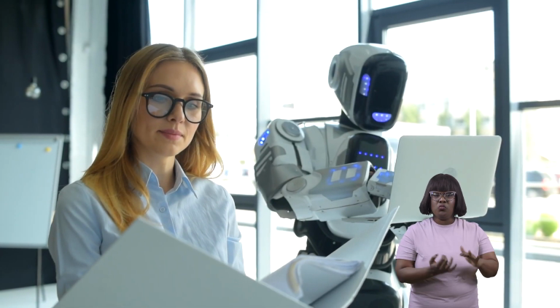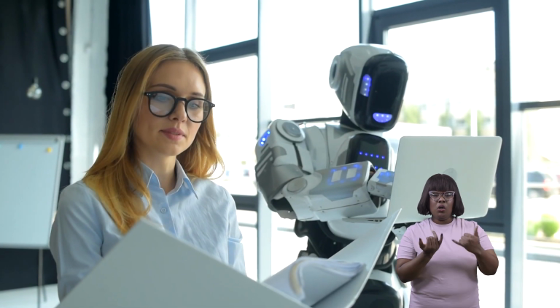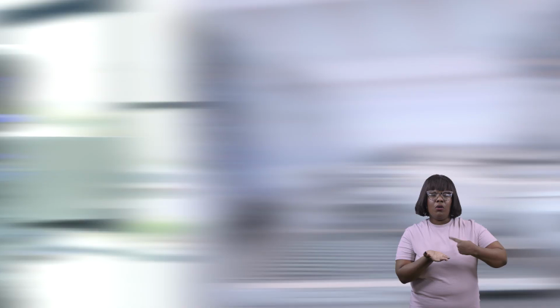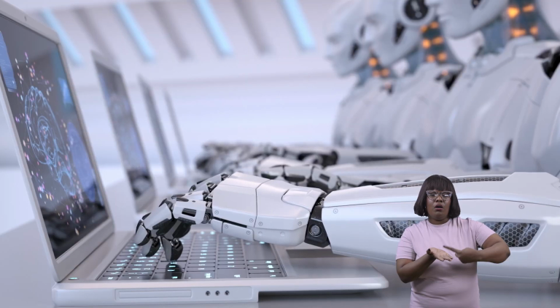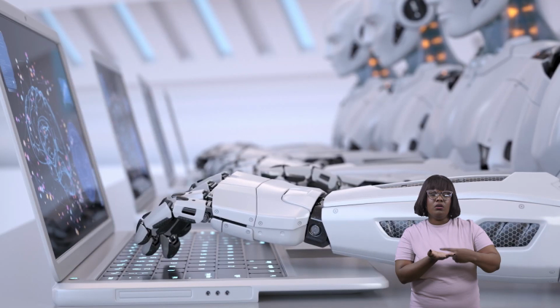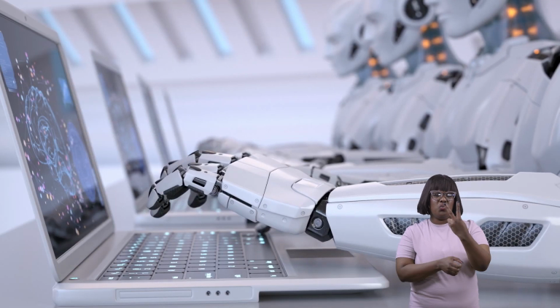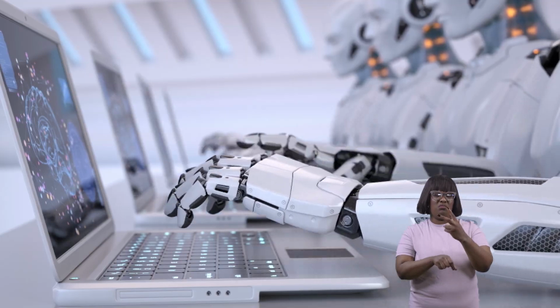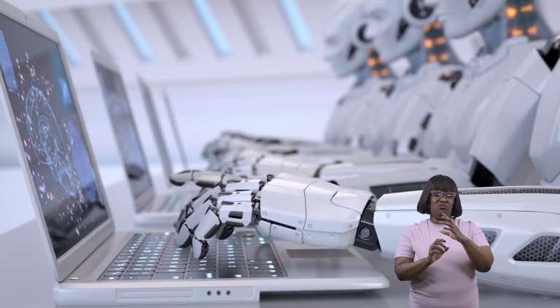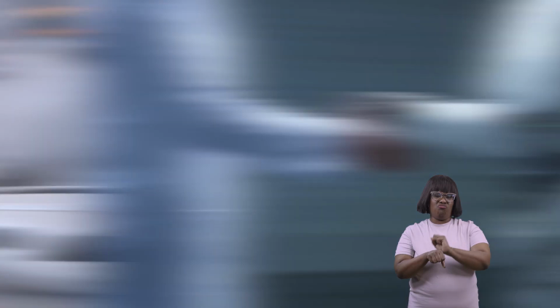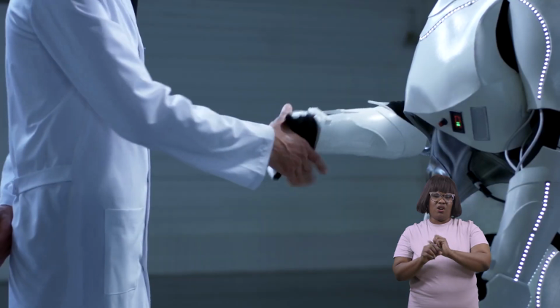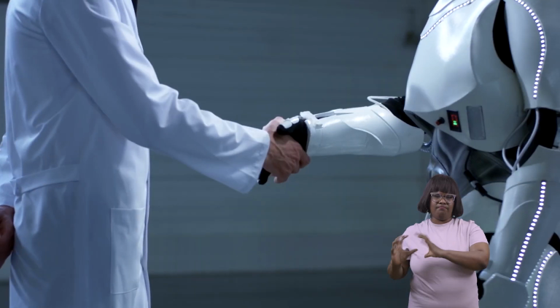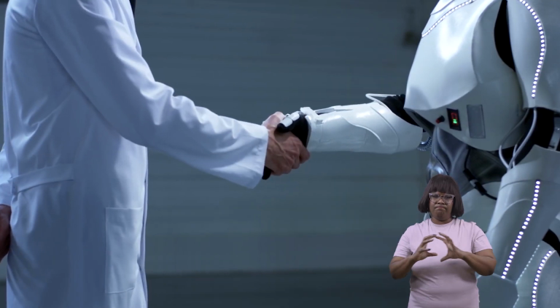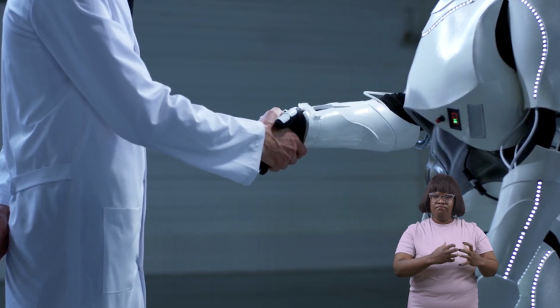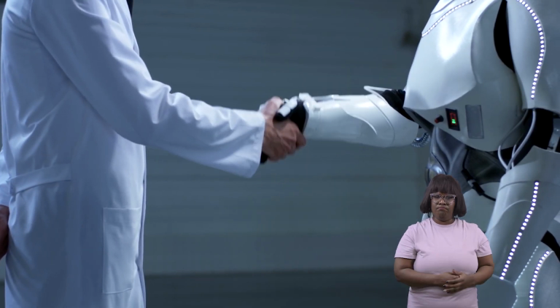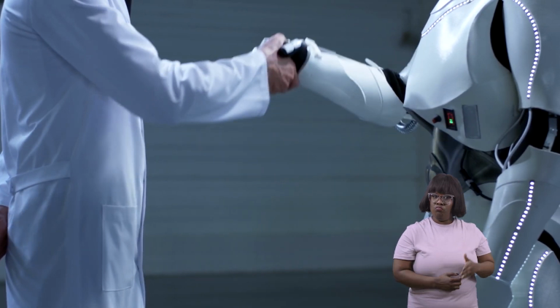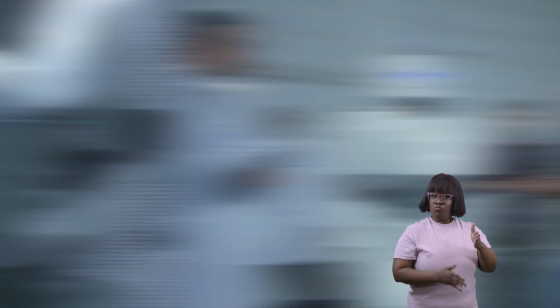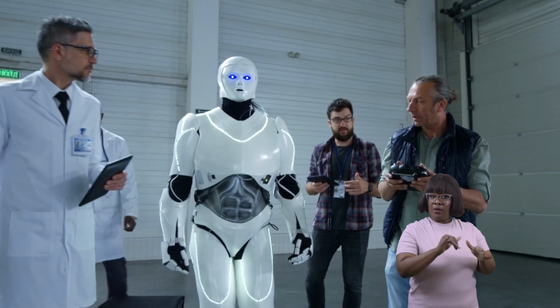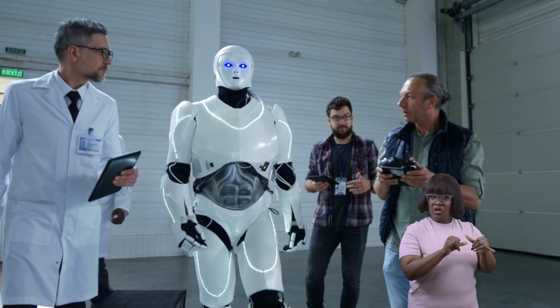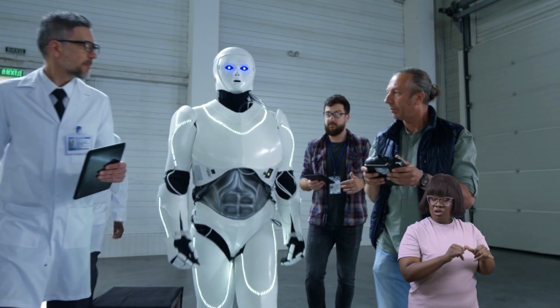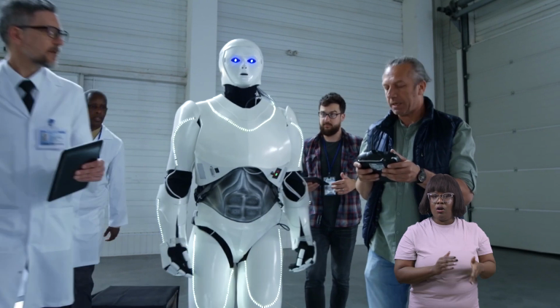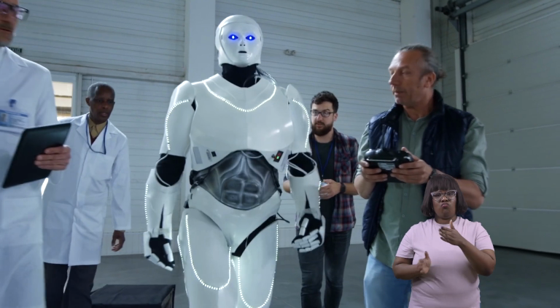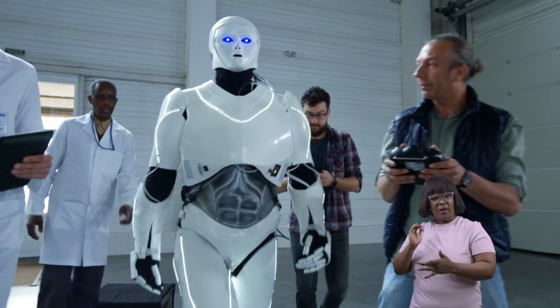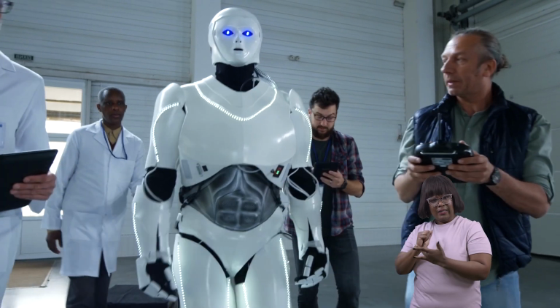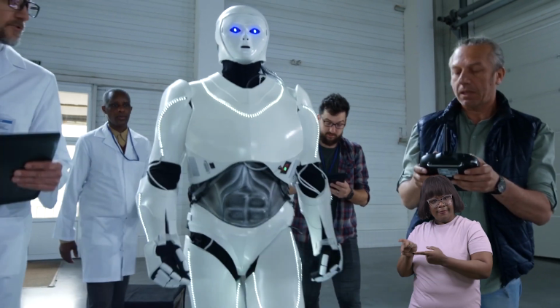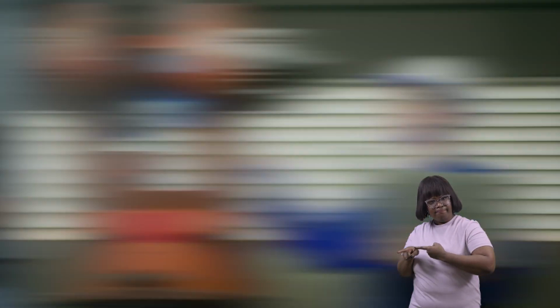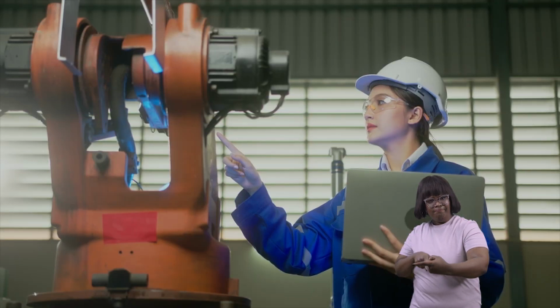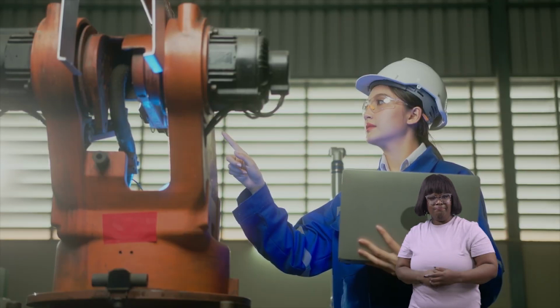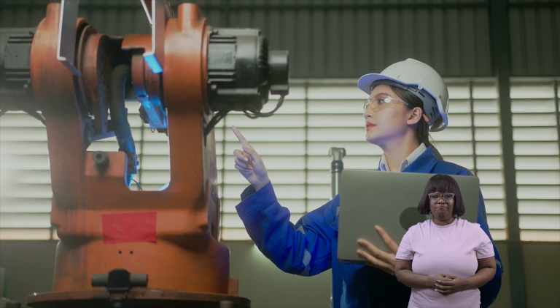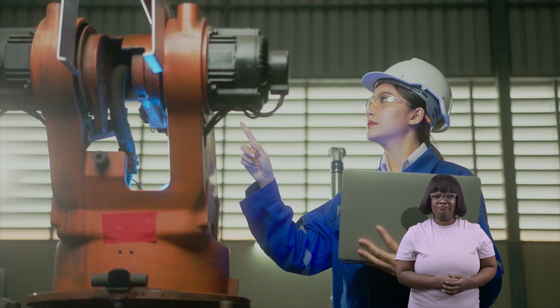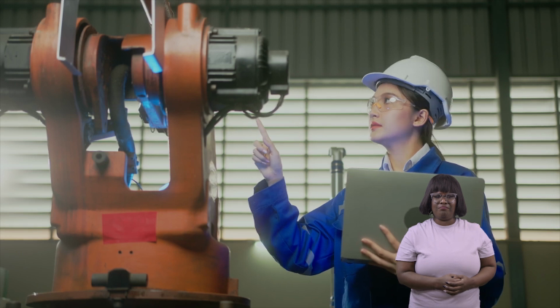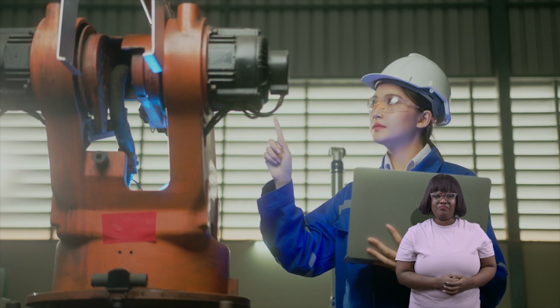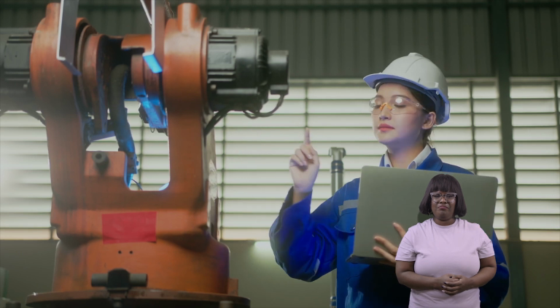Today we are going to talk about two jobs: robotics engineer and robotics technician.